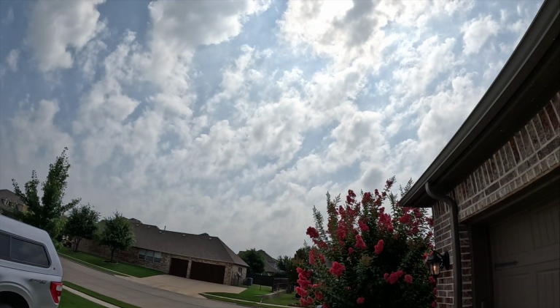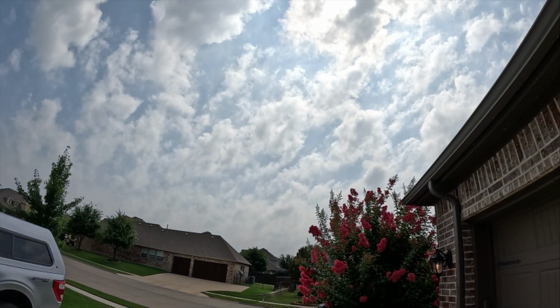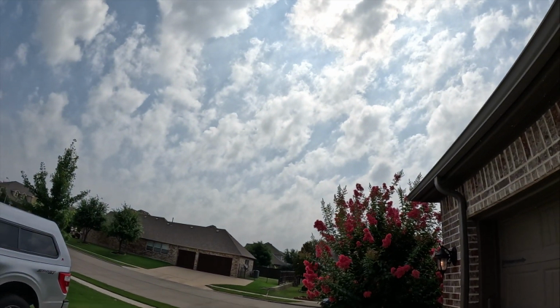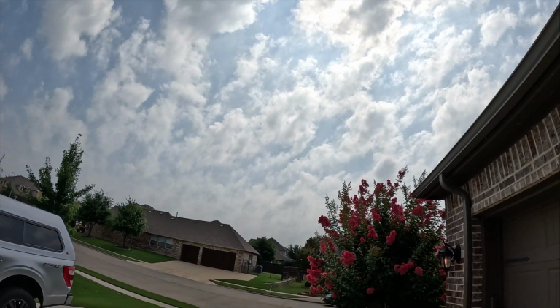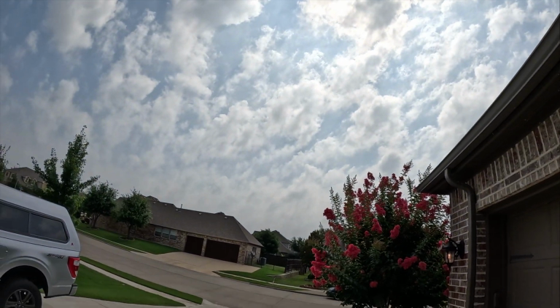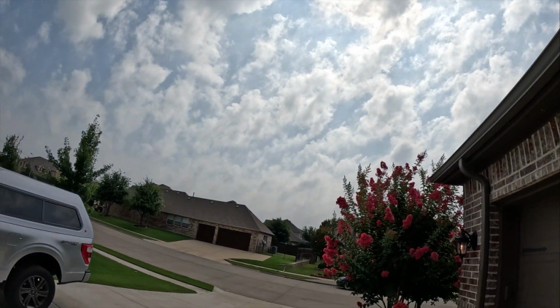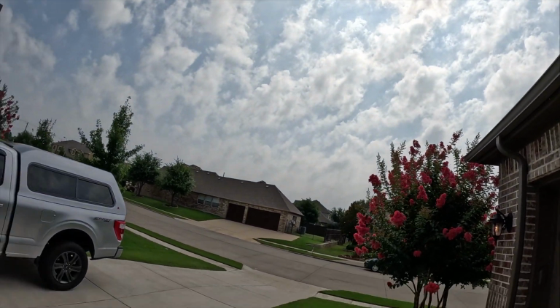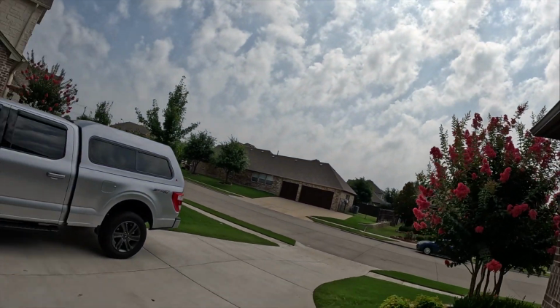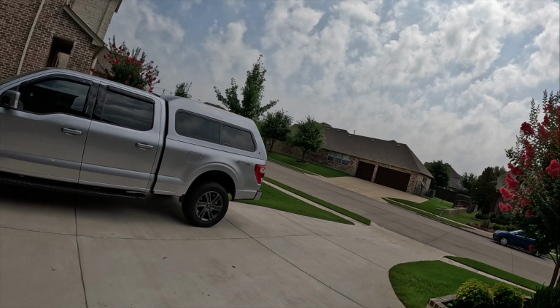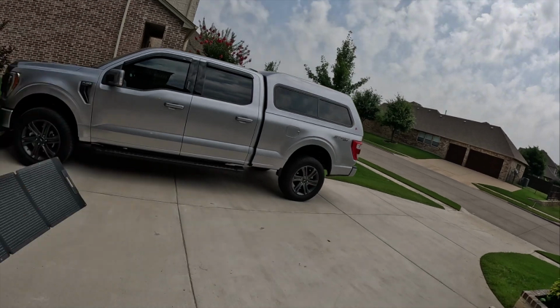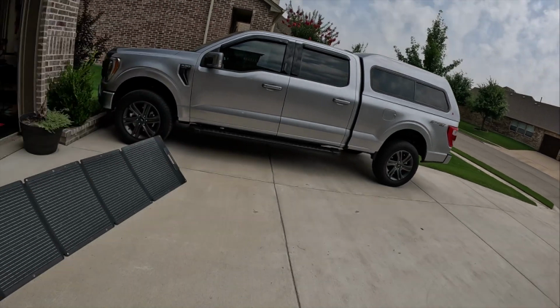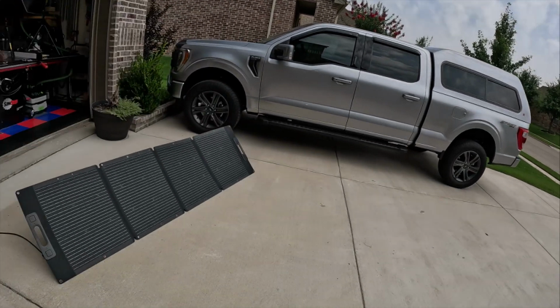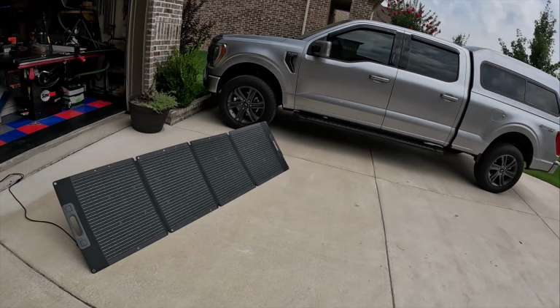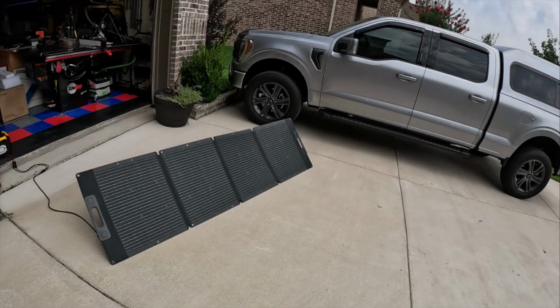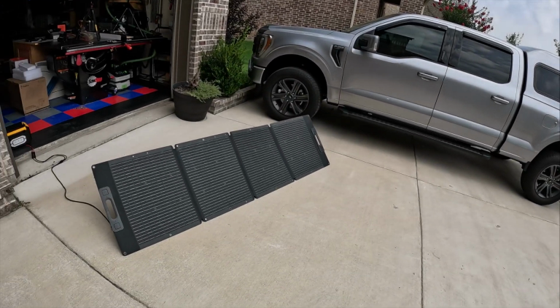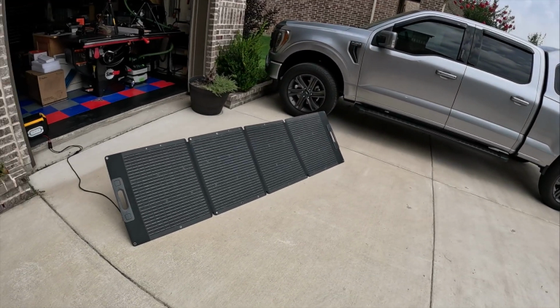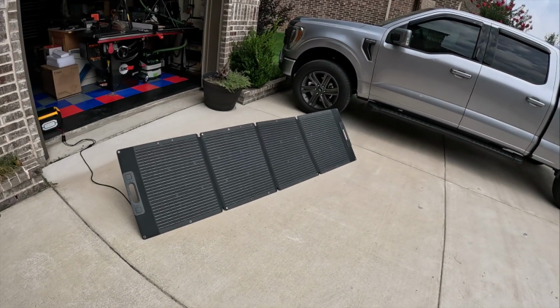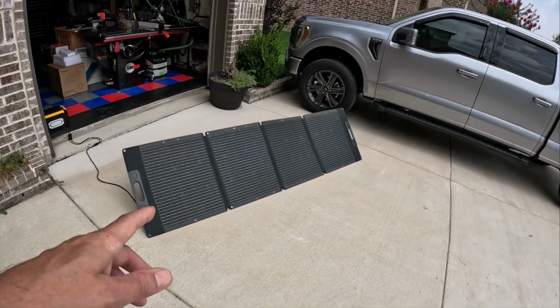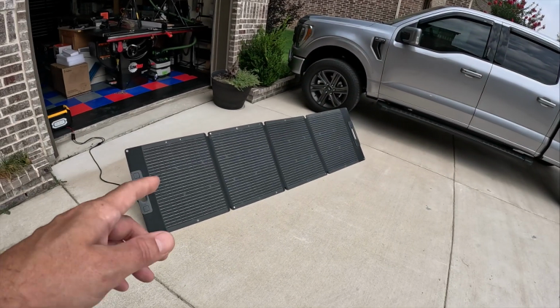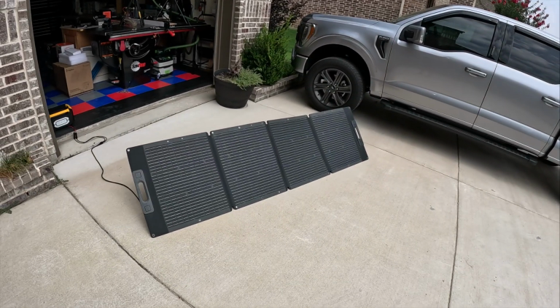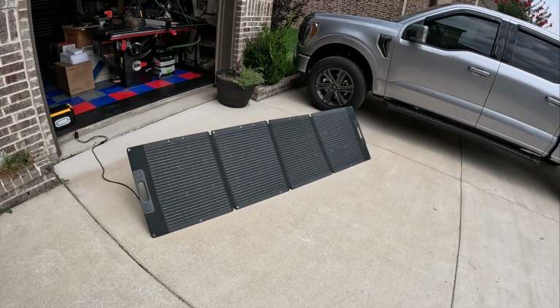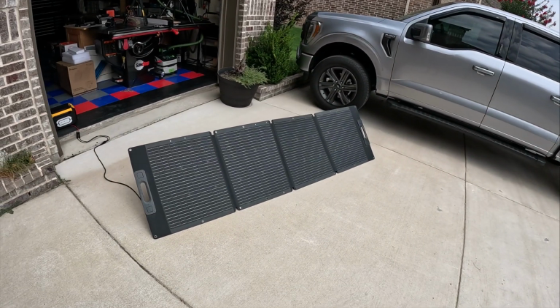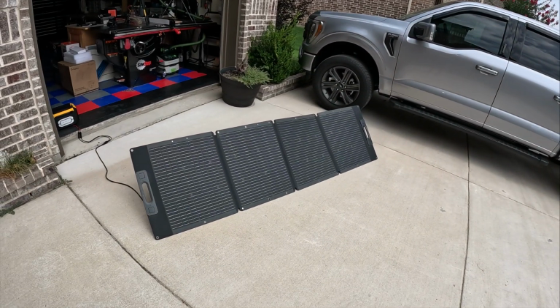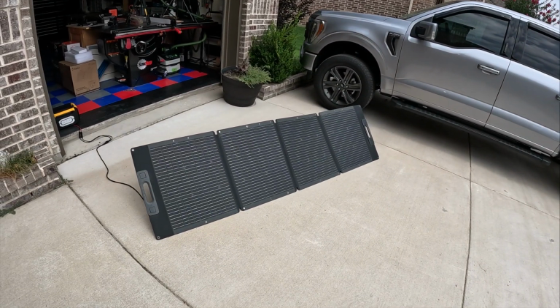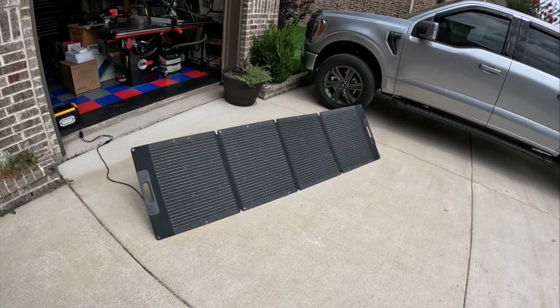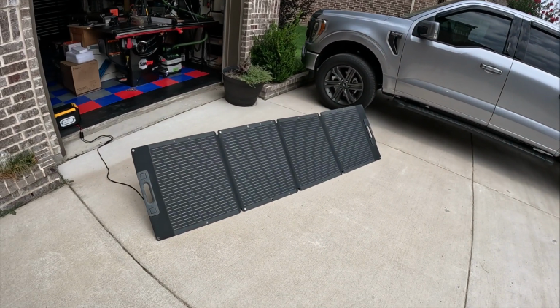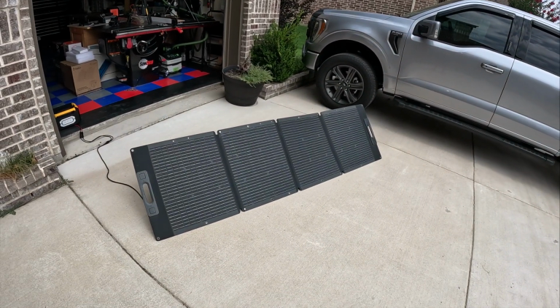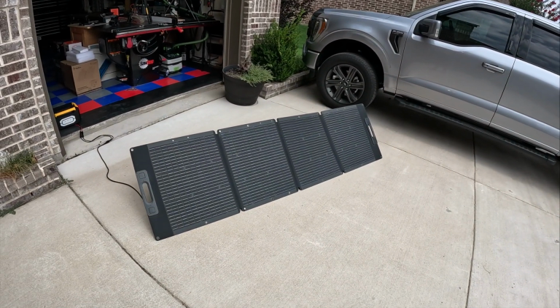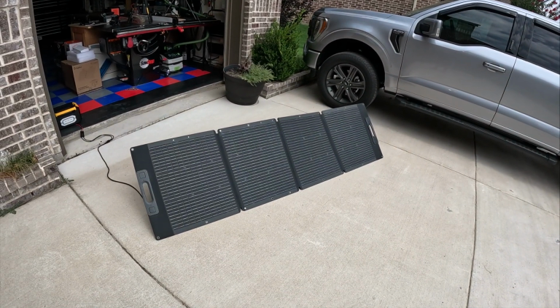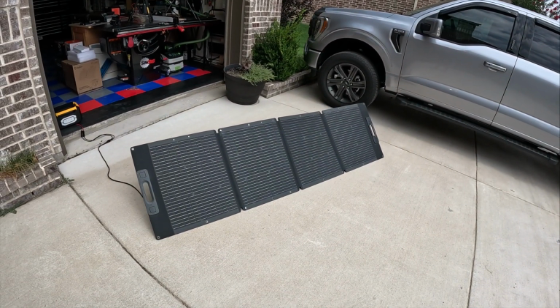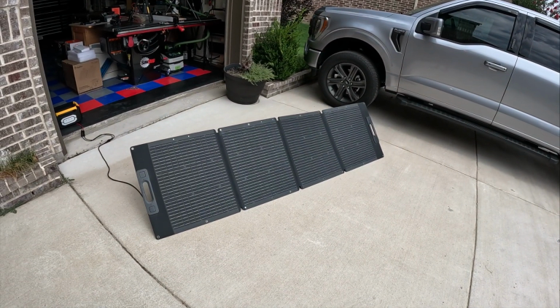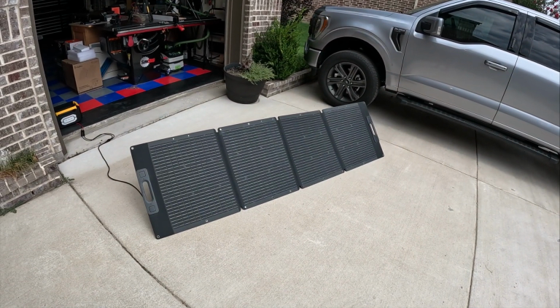Anyway, here's my review of the Rofi 200 watt solar panel. Thanks for watching.